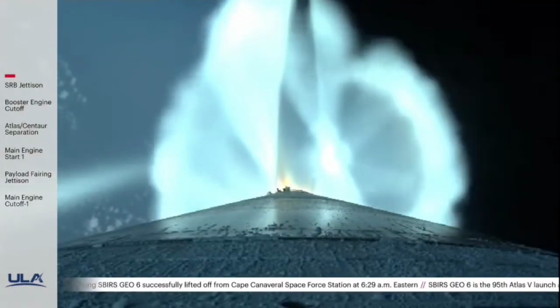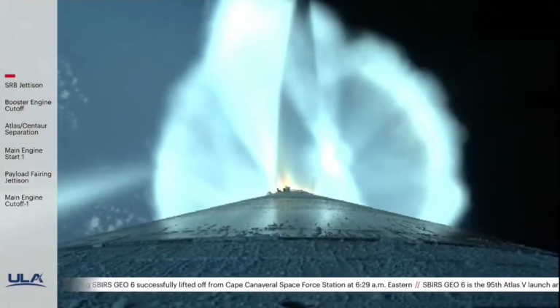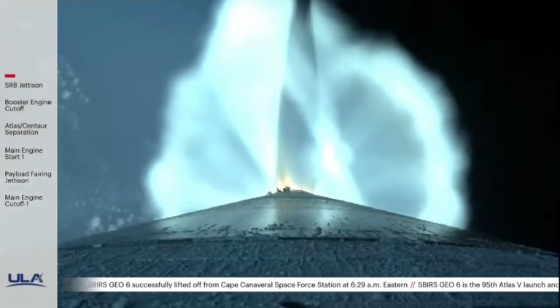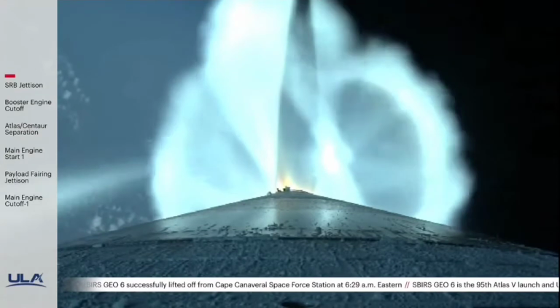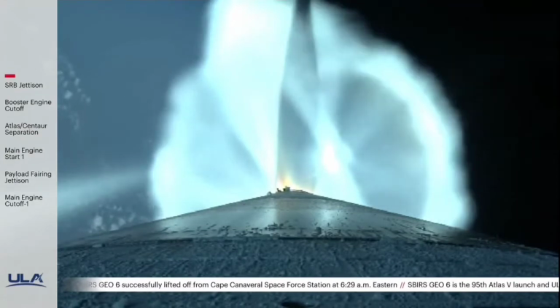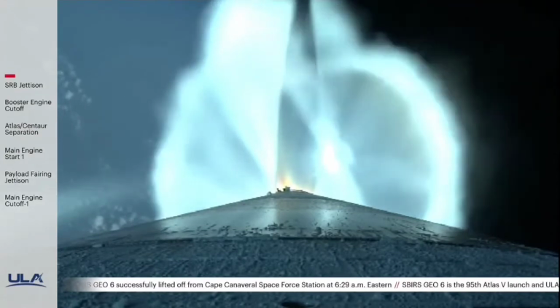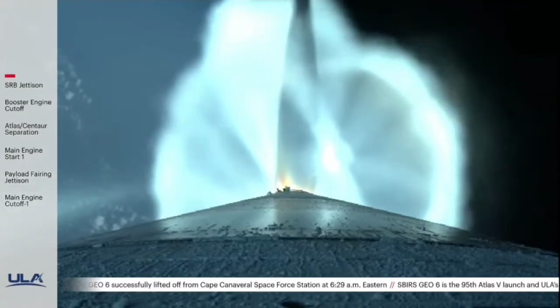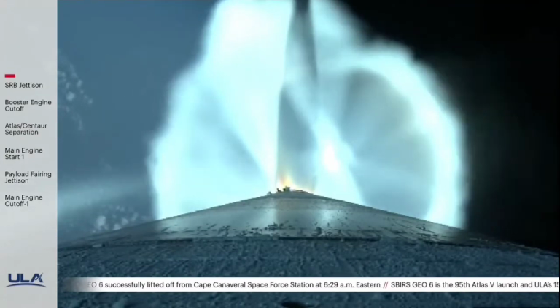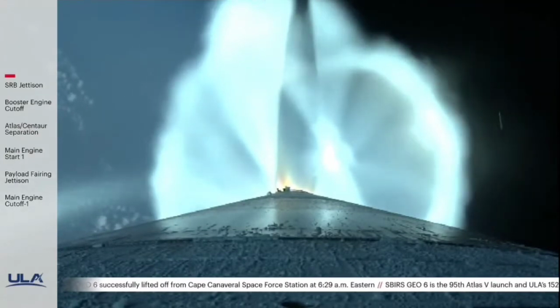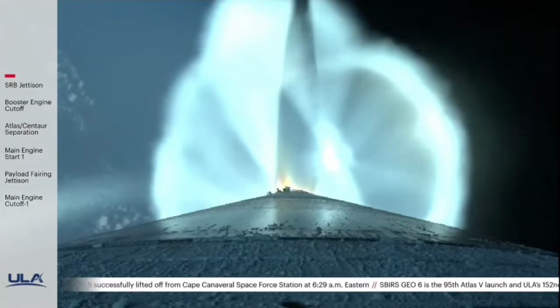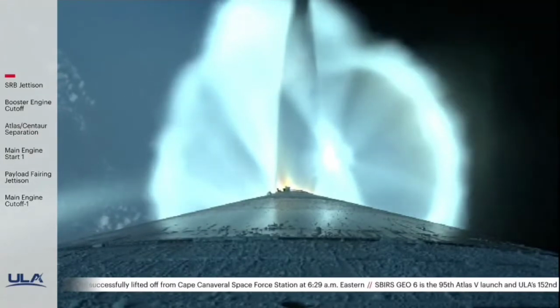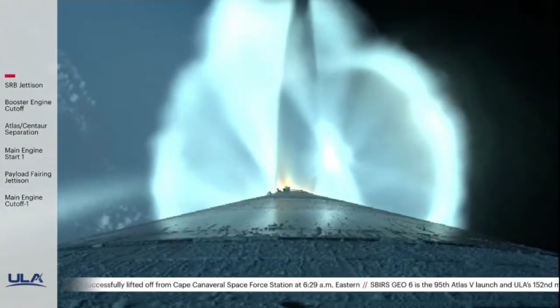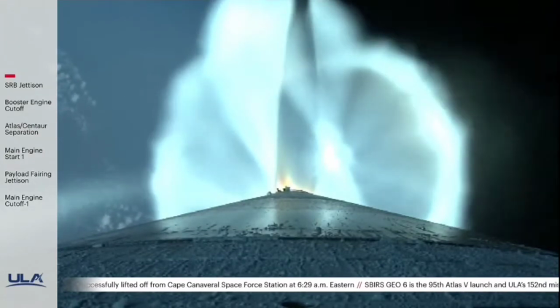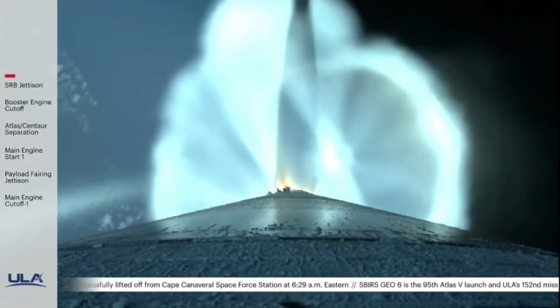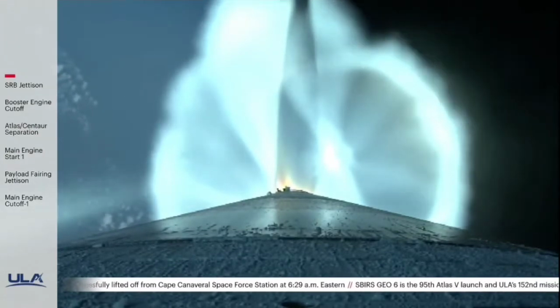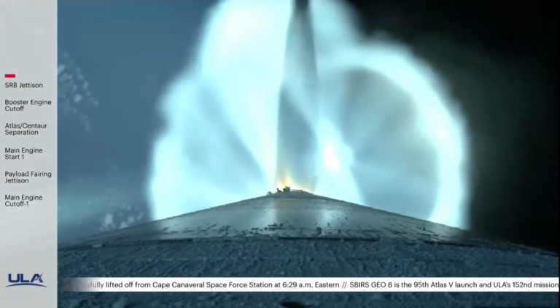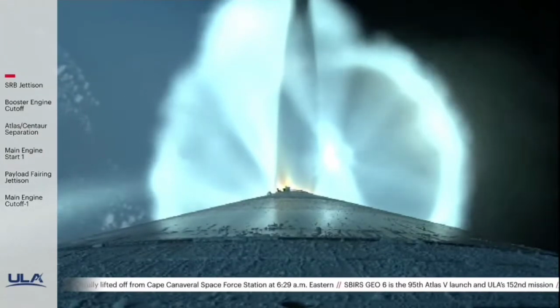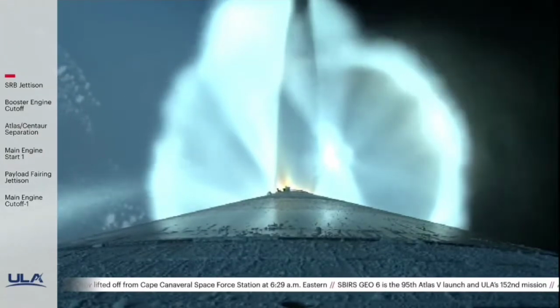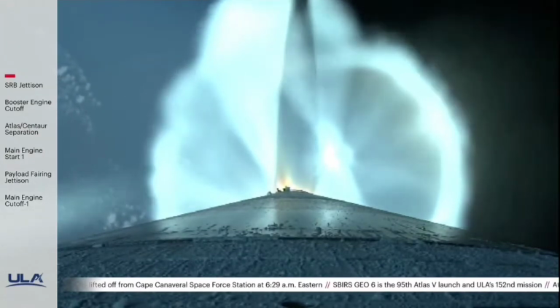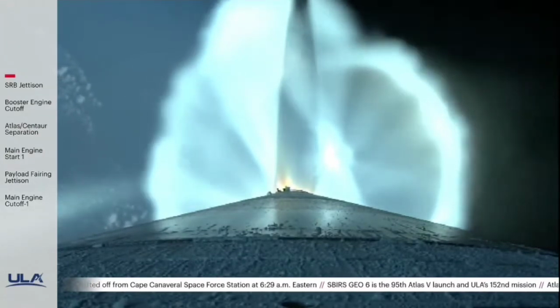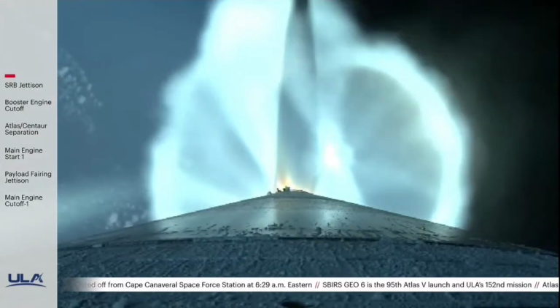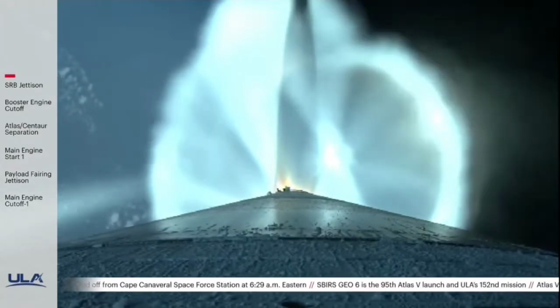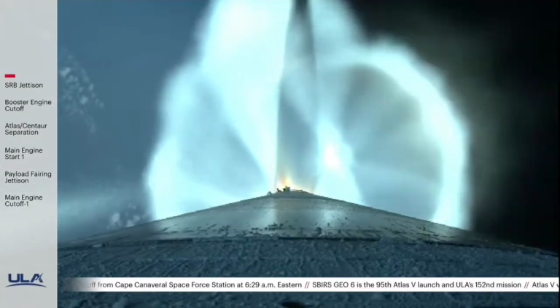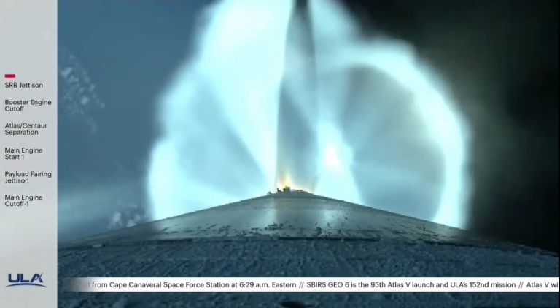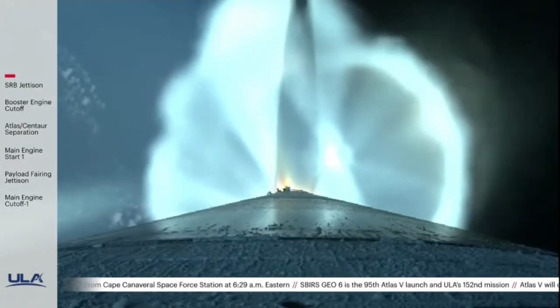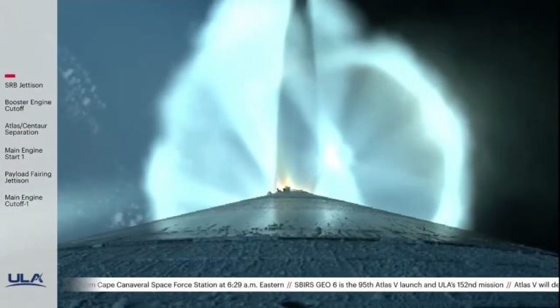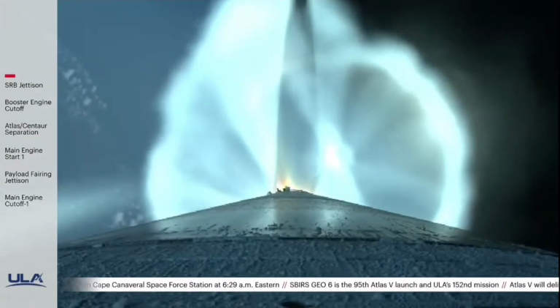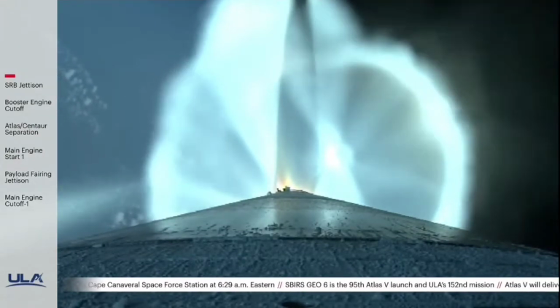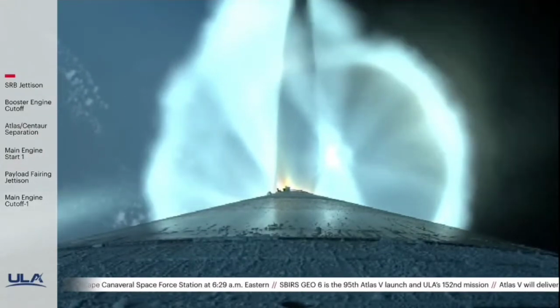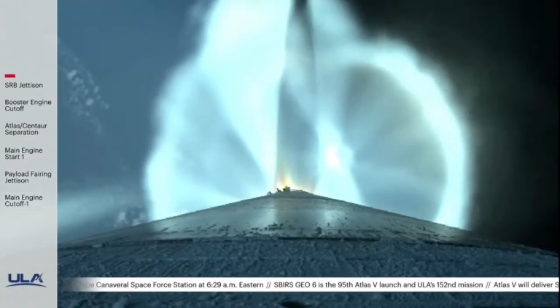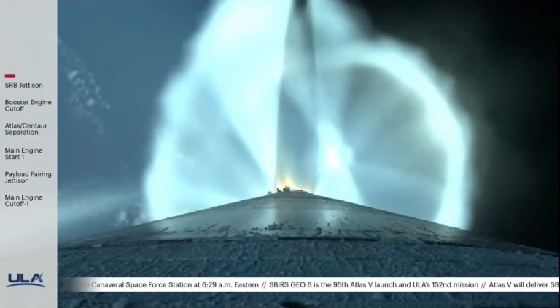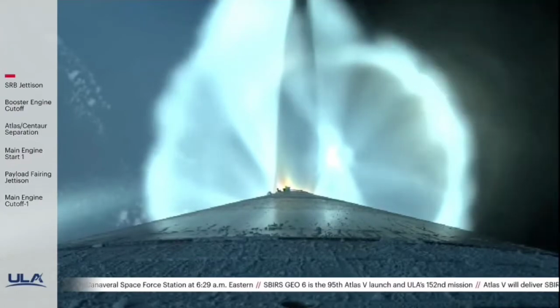The vehicle is now 45 miles in altitude, about 100 miles downrange, traveling at 6,500 miles per hour.